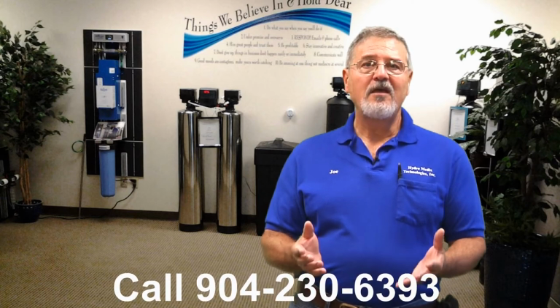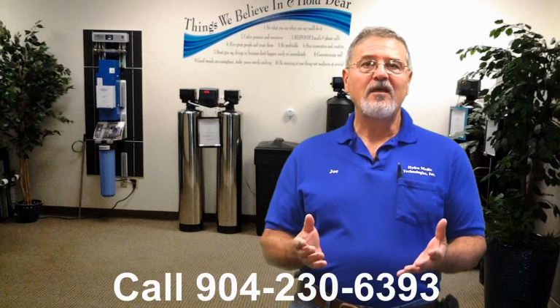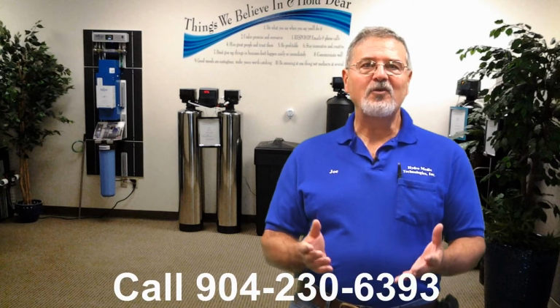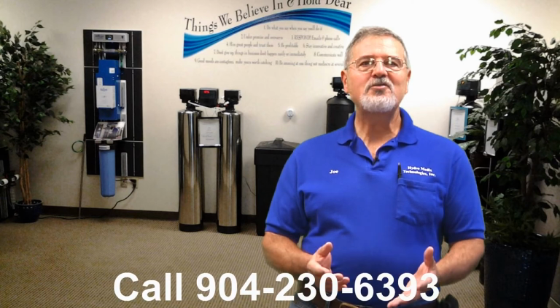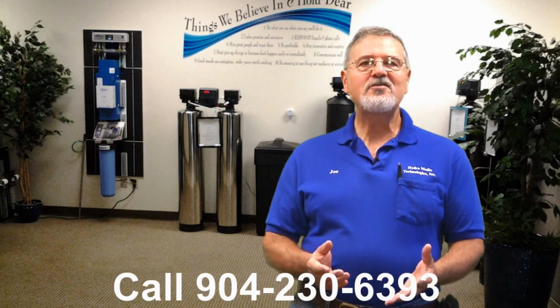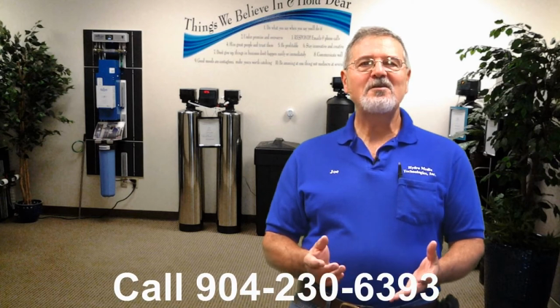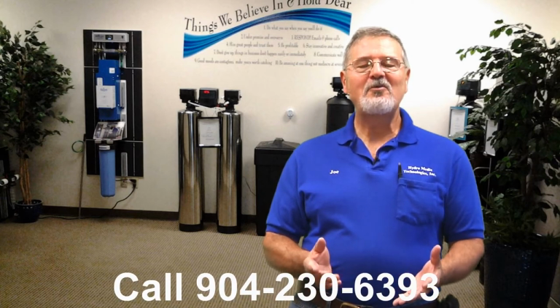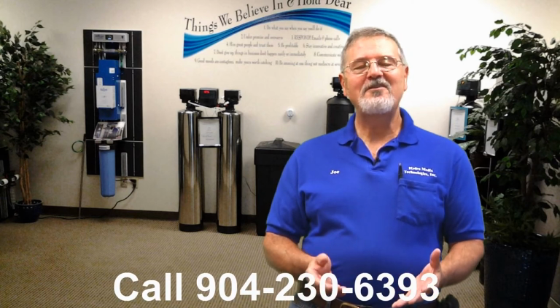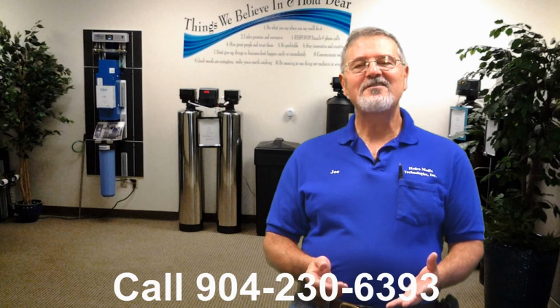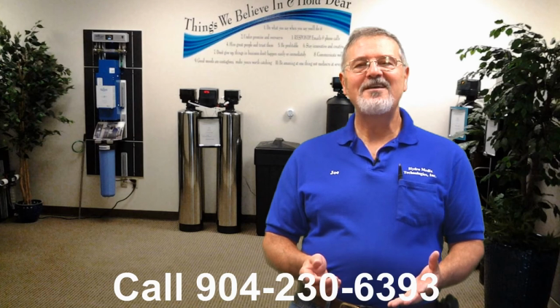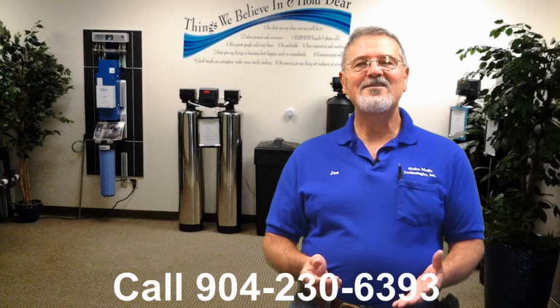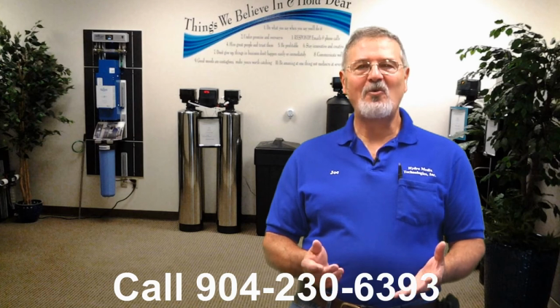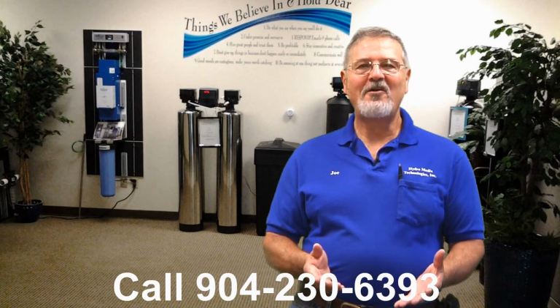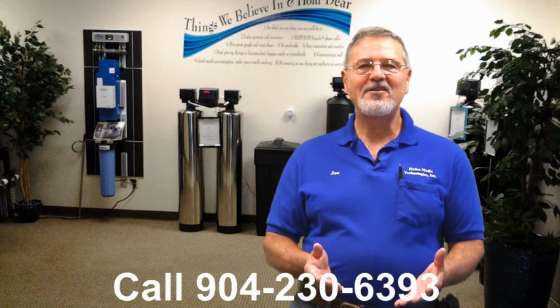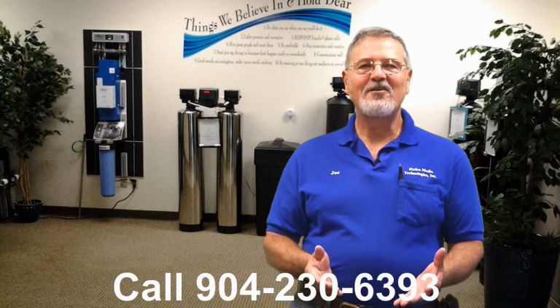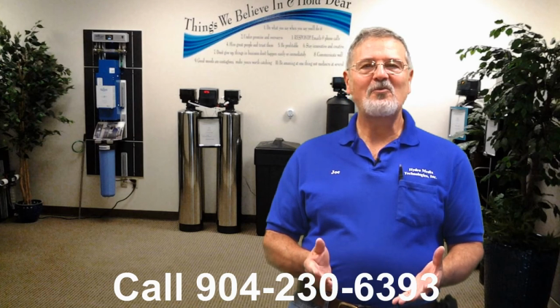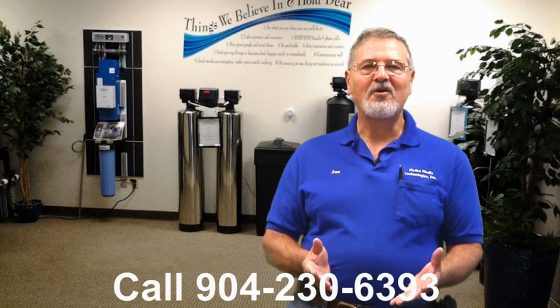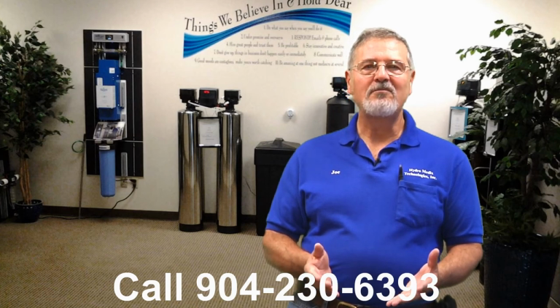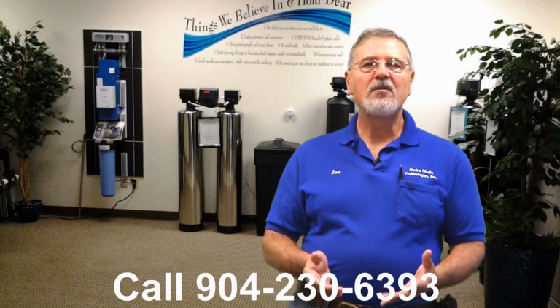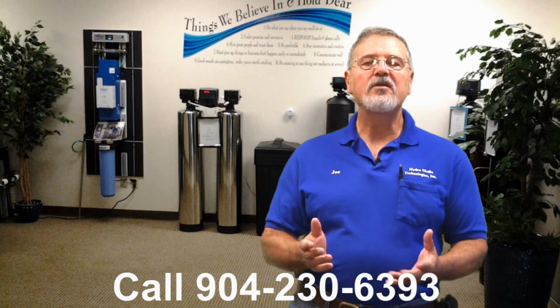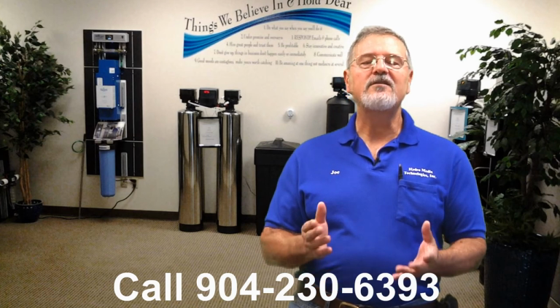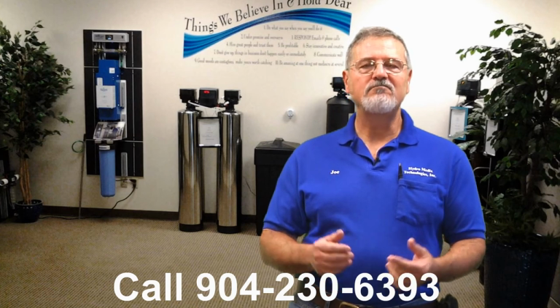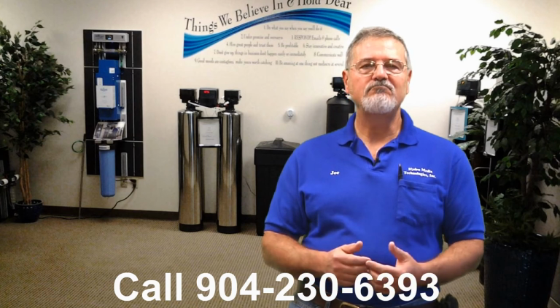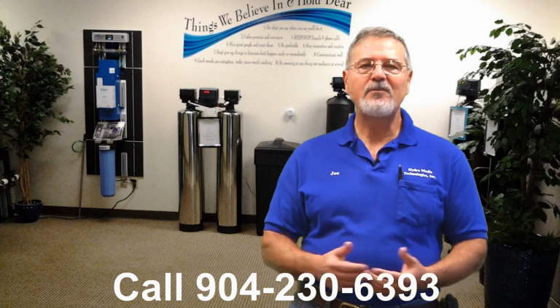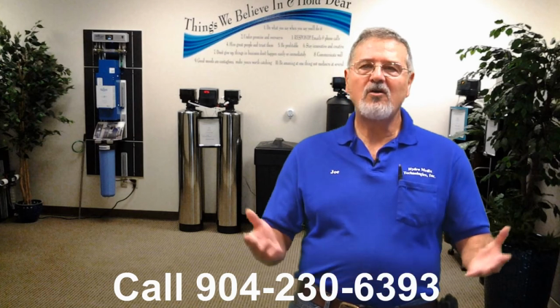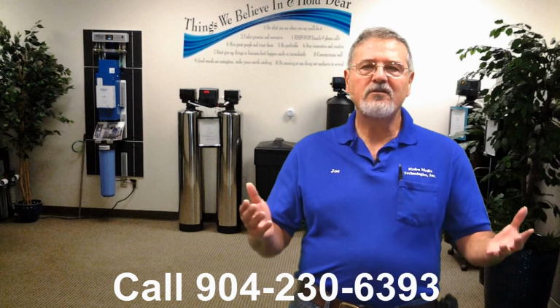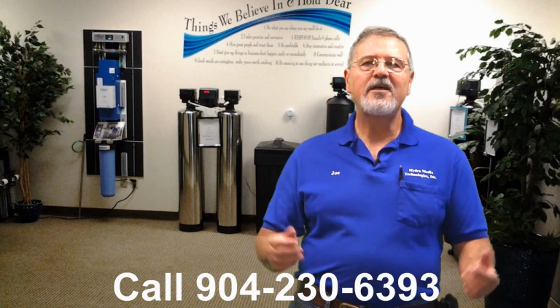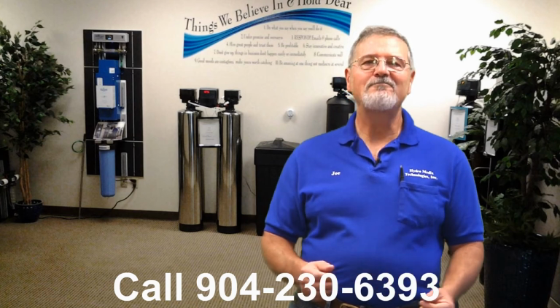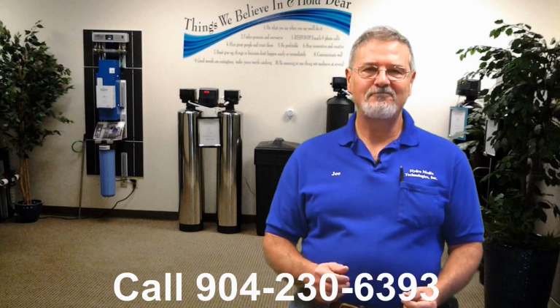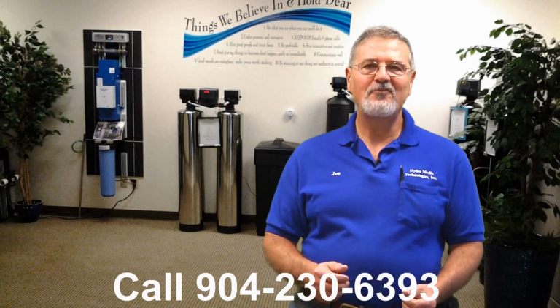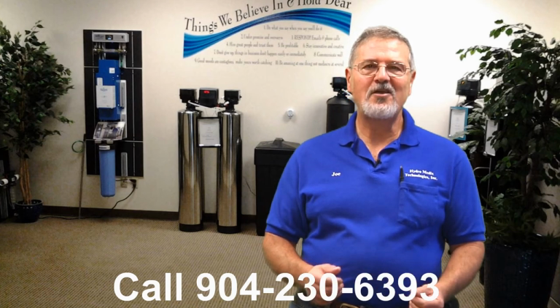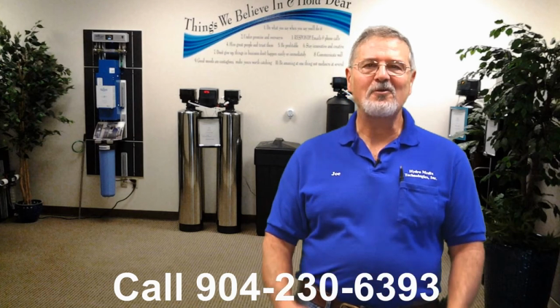If you're interested in improving the taste and quality of your water, please give me a call today. Thank you.